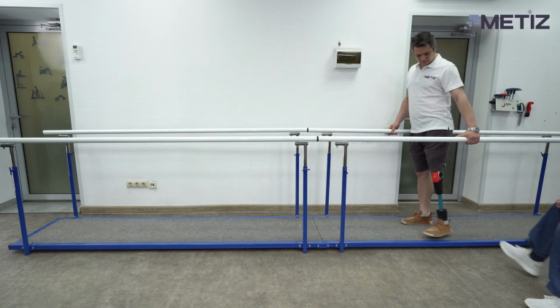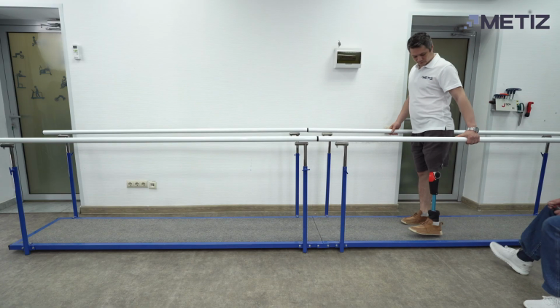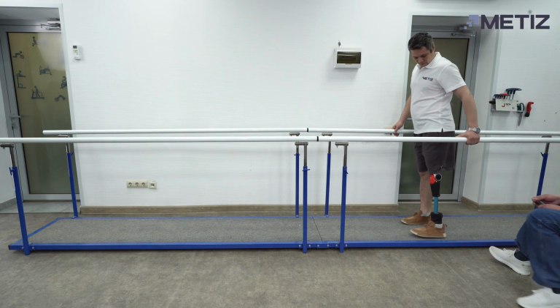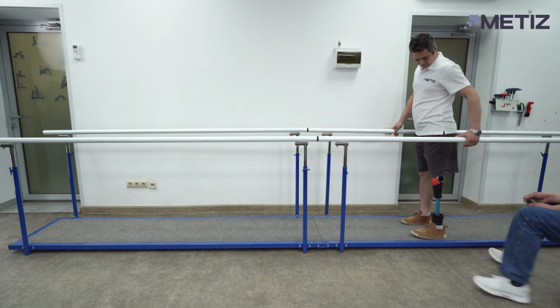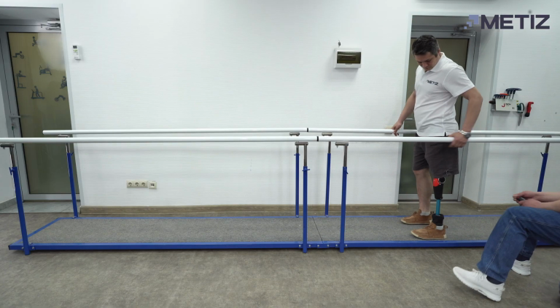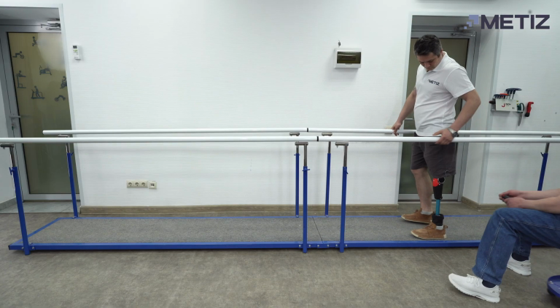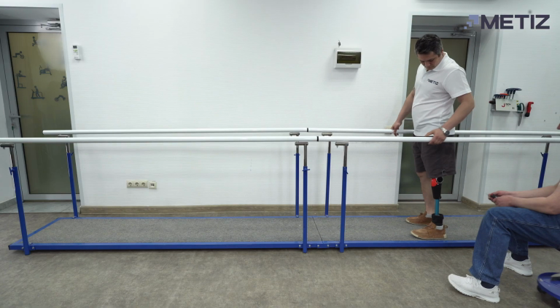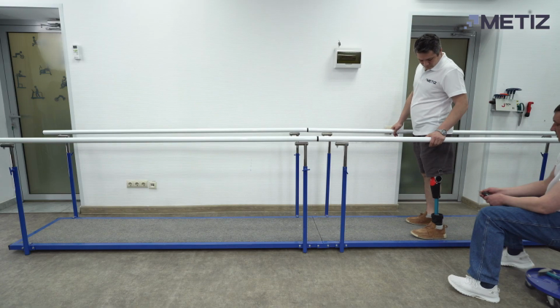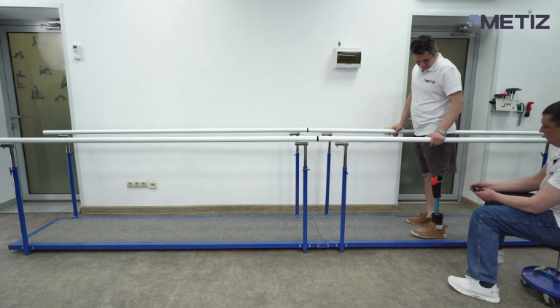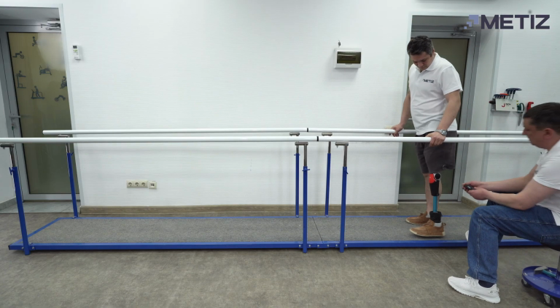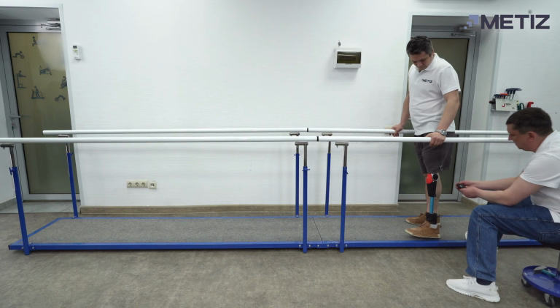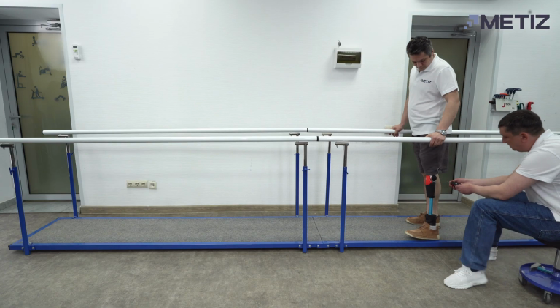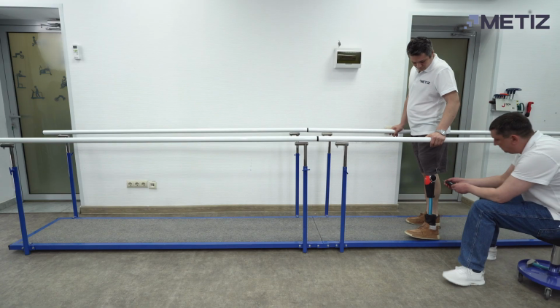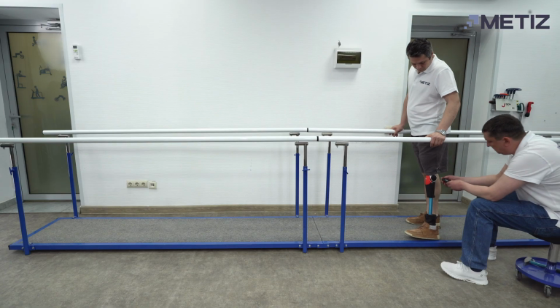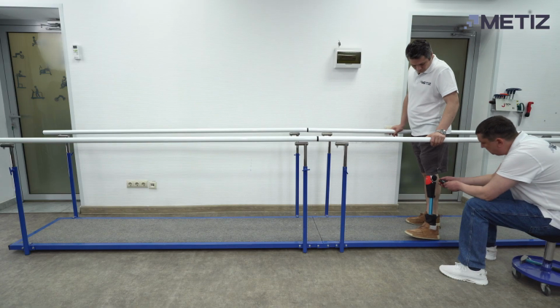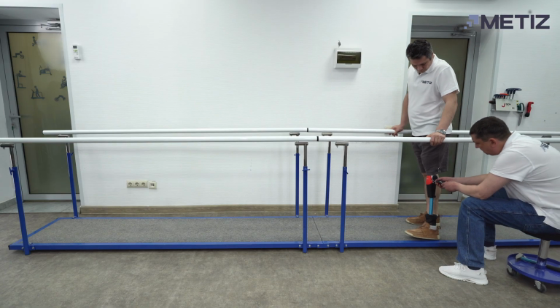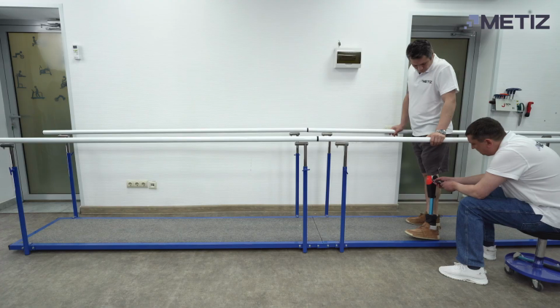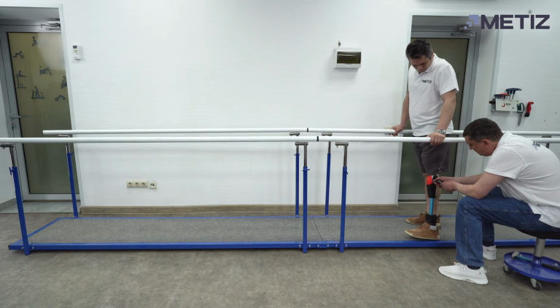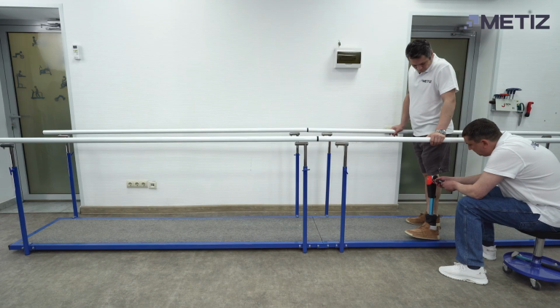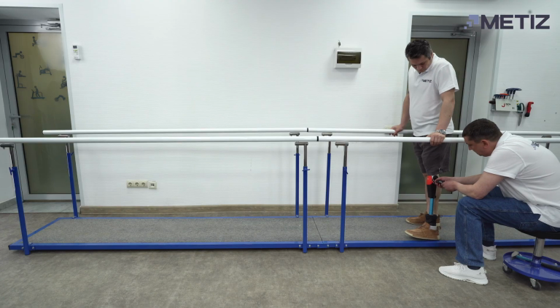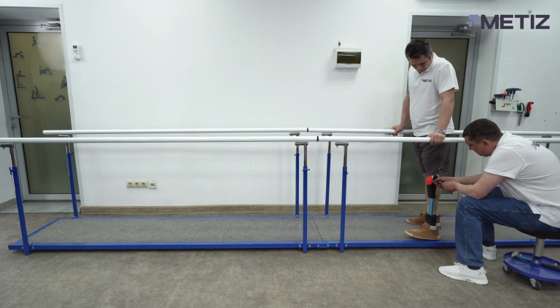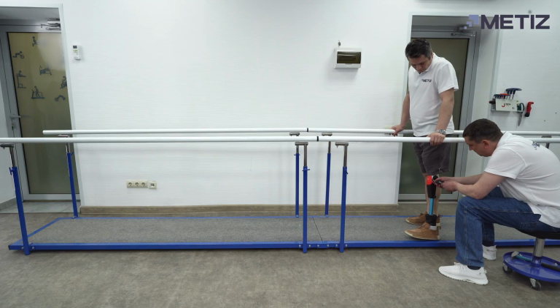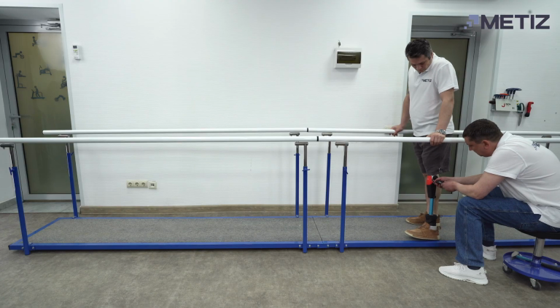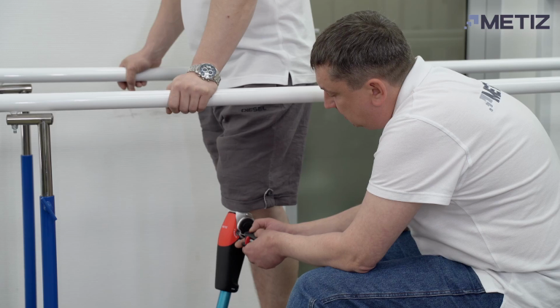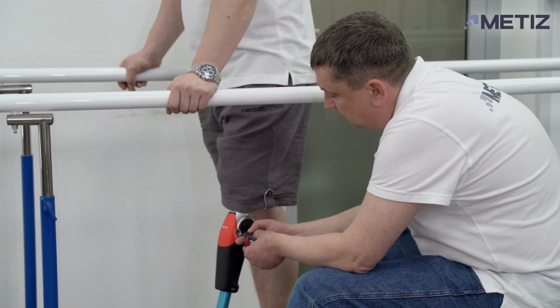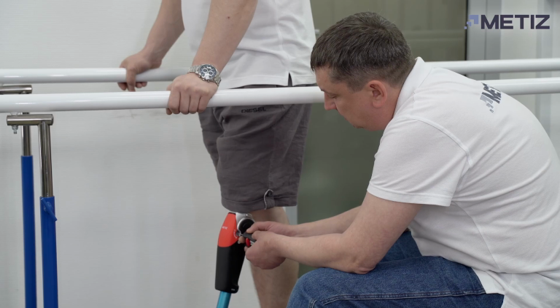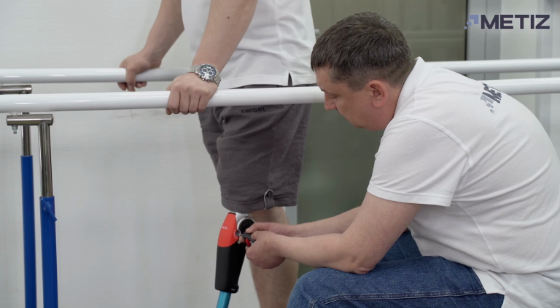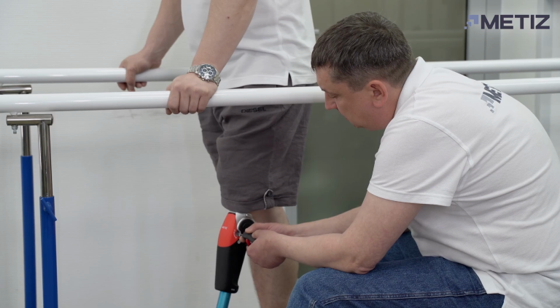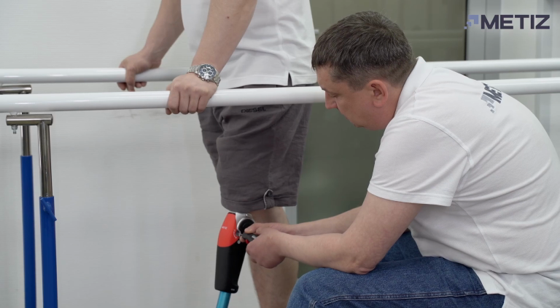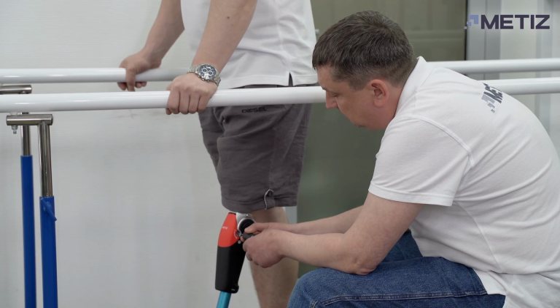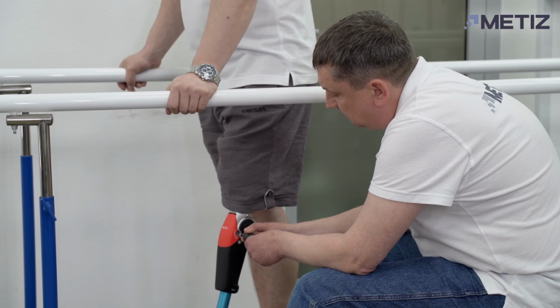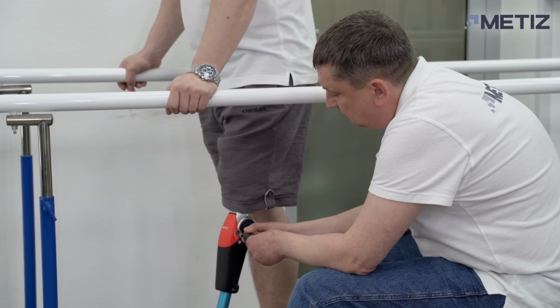Ask the patient to walk at different speeds and adjust the settings if necessary.